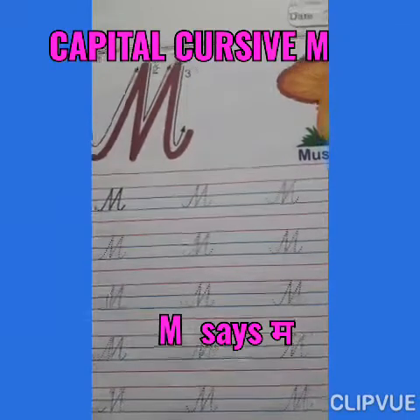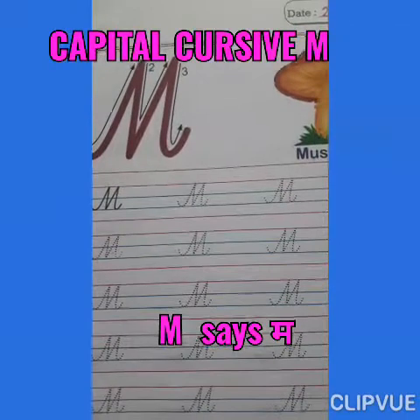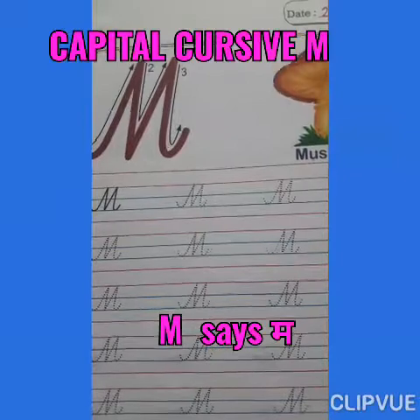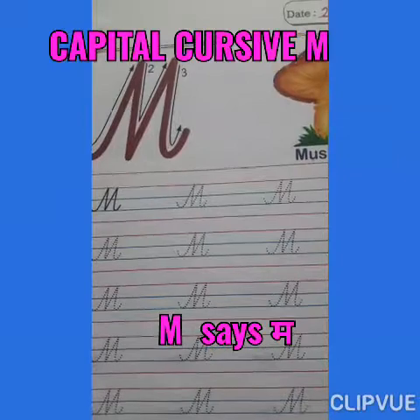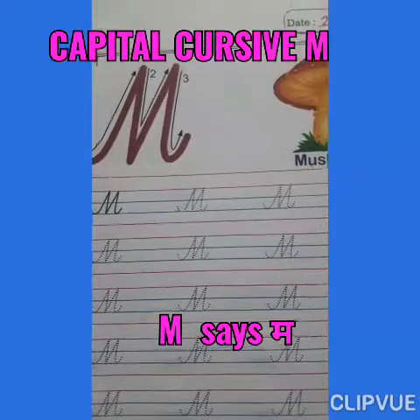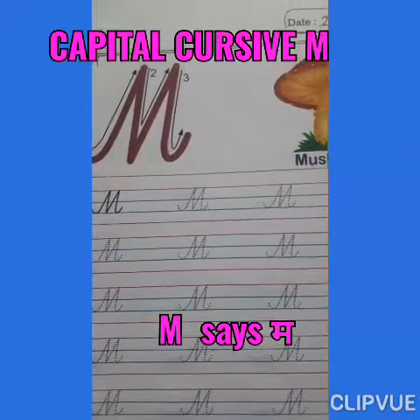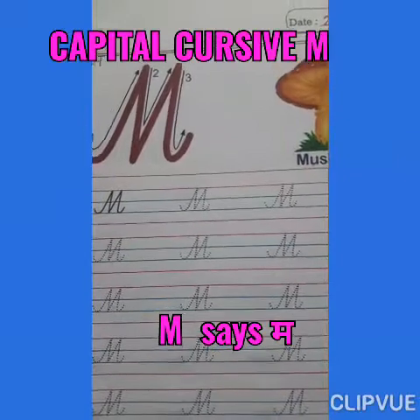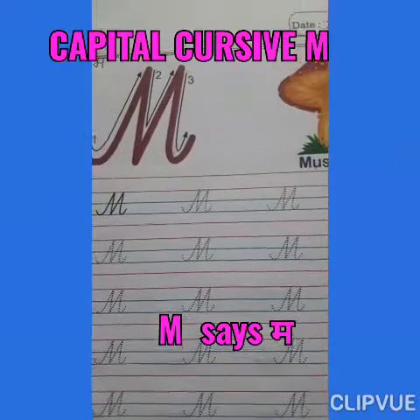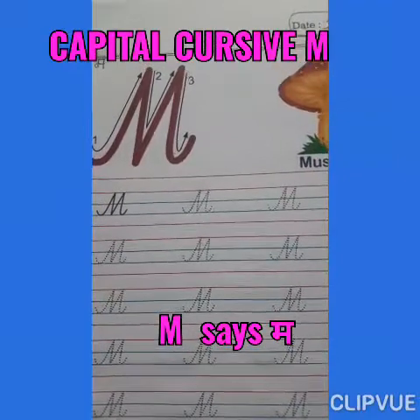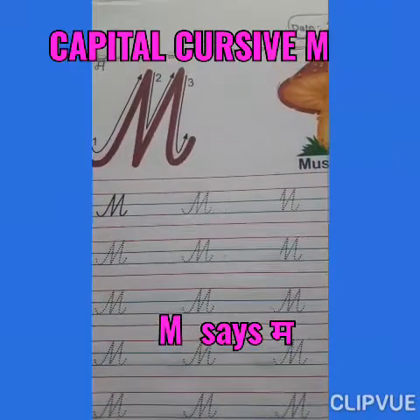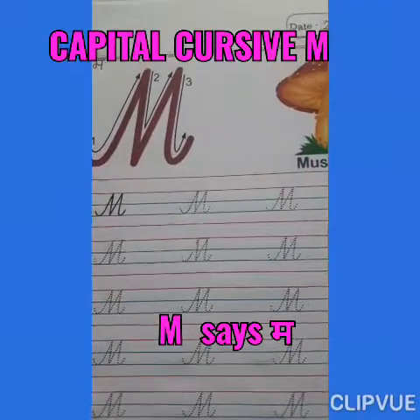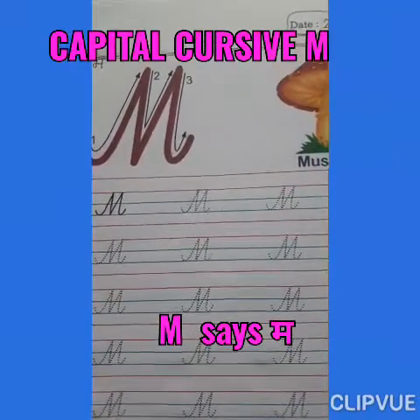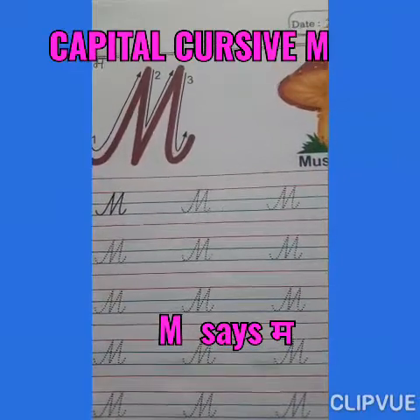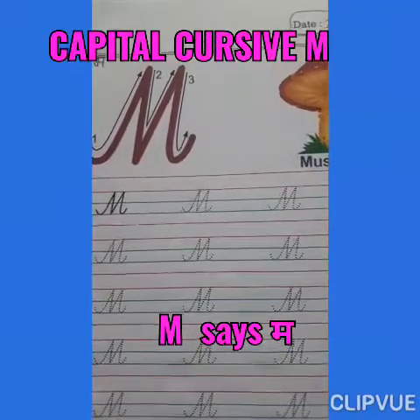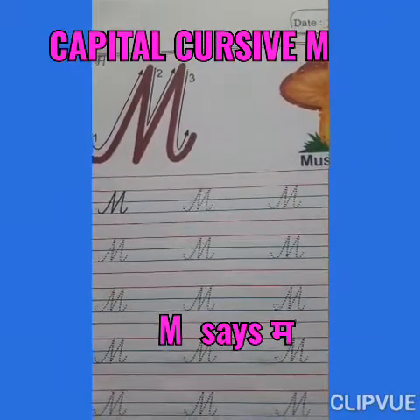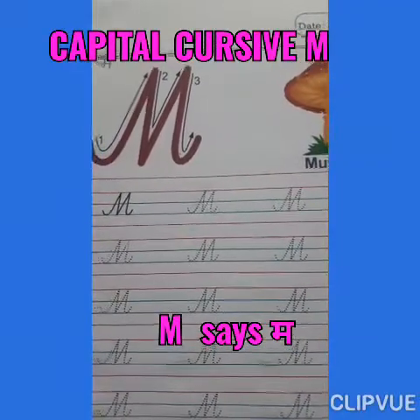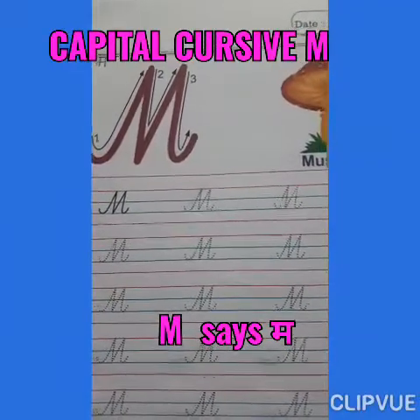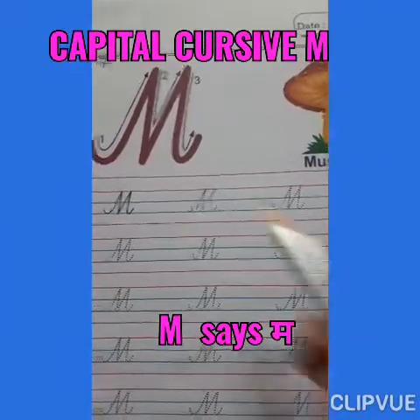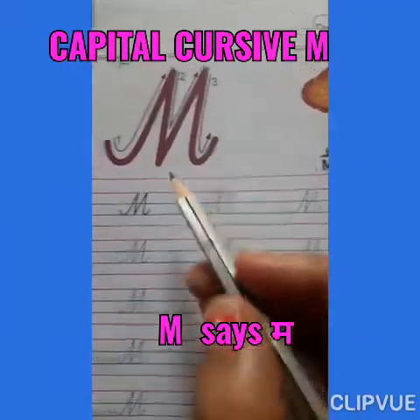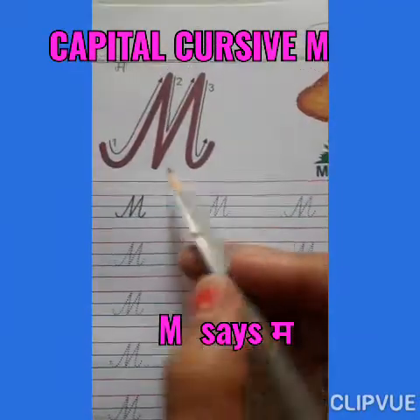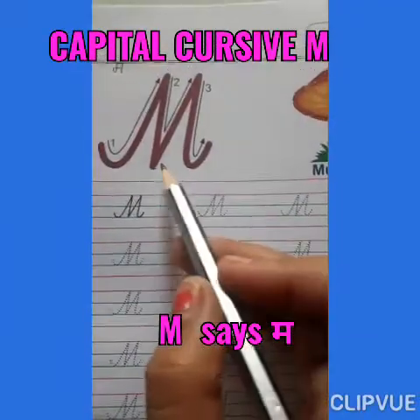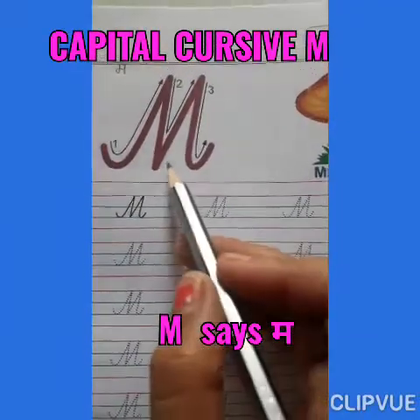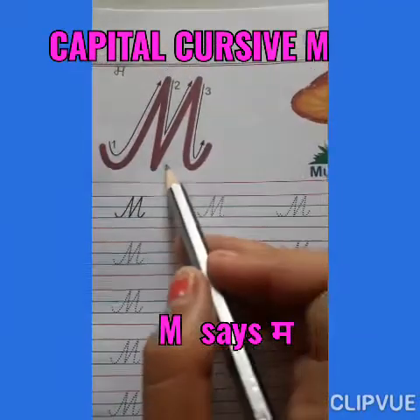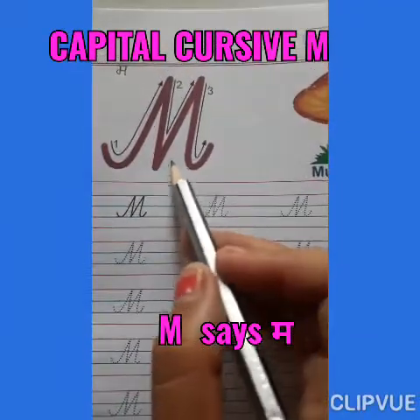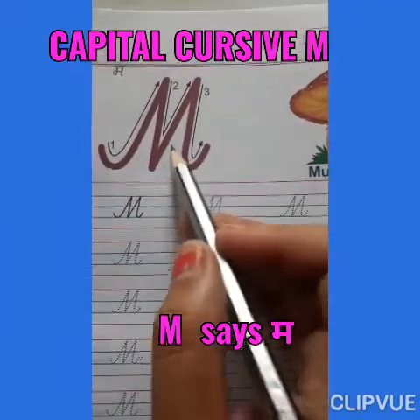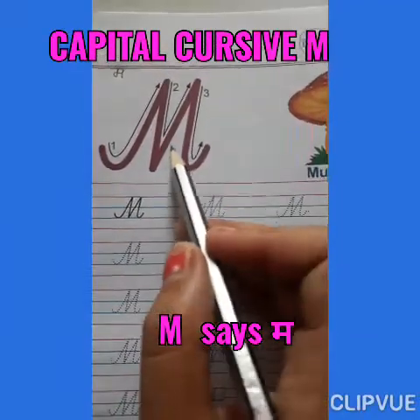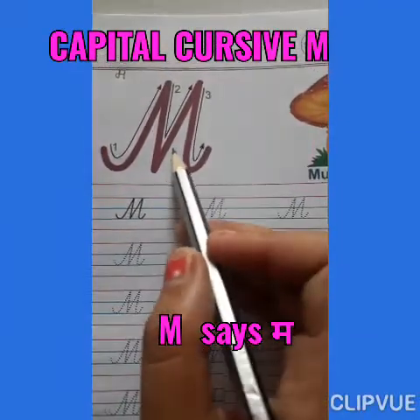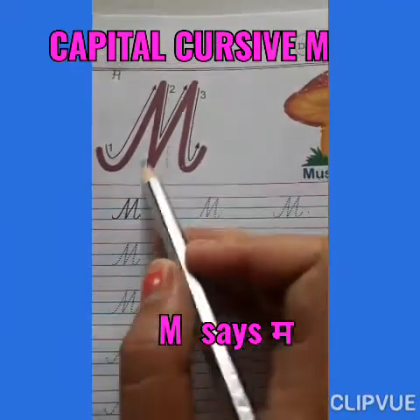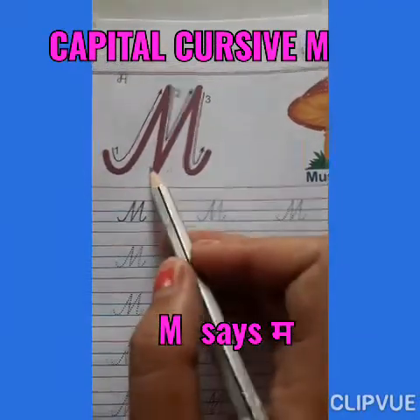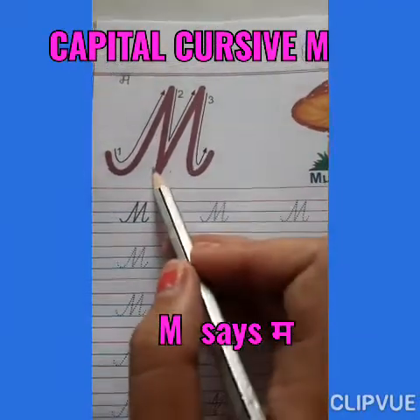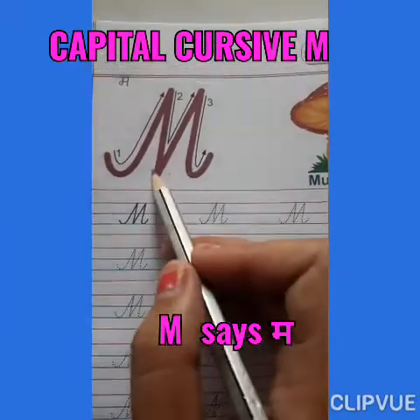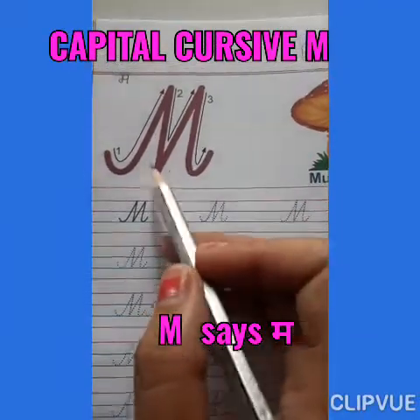Good morning students. Today we are going to start capital cursive M.